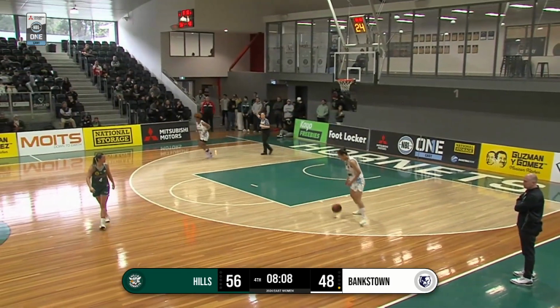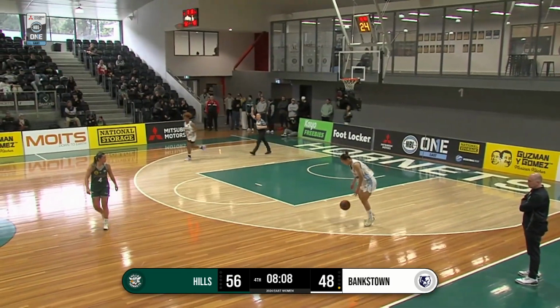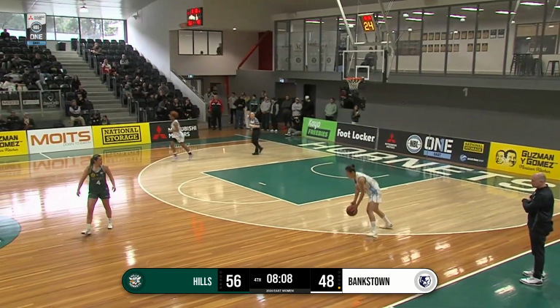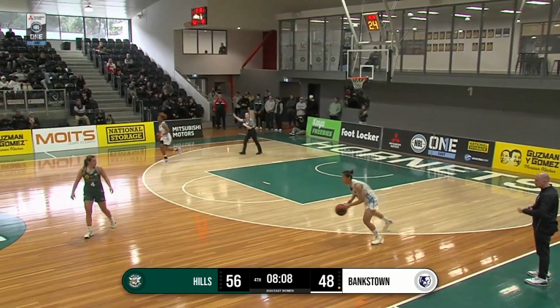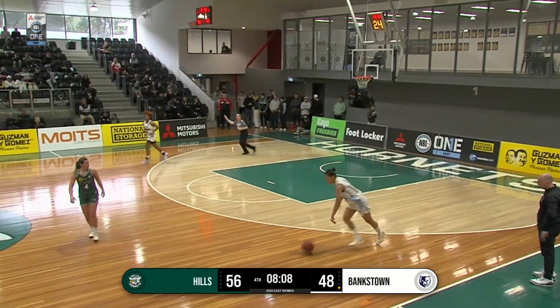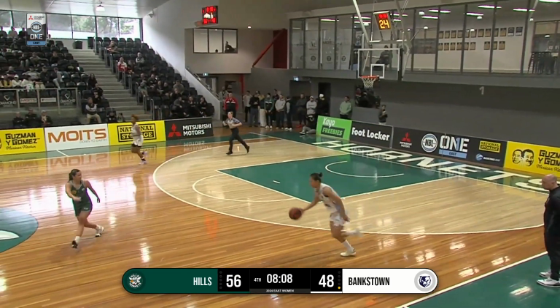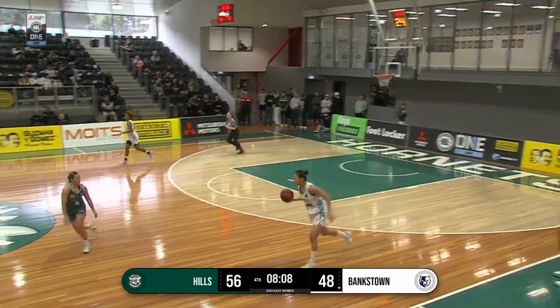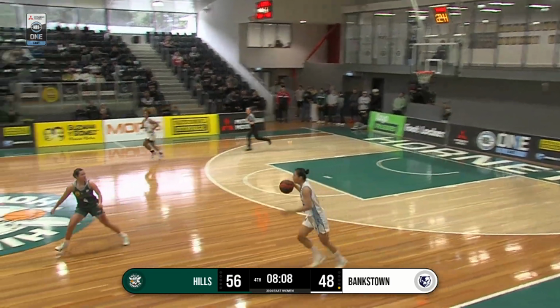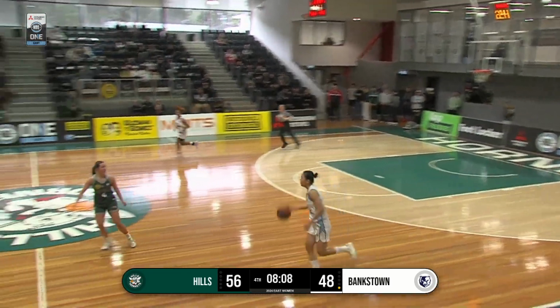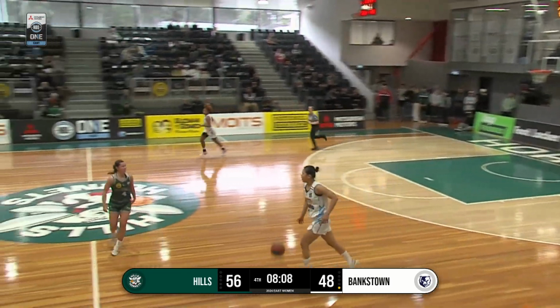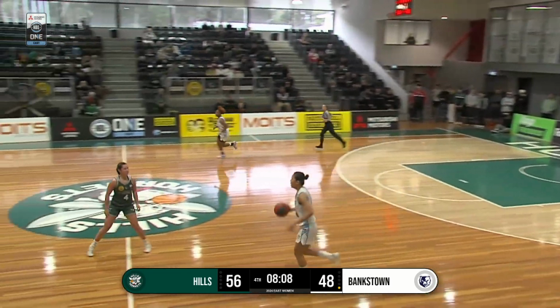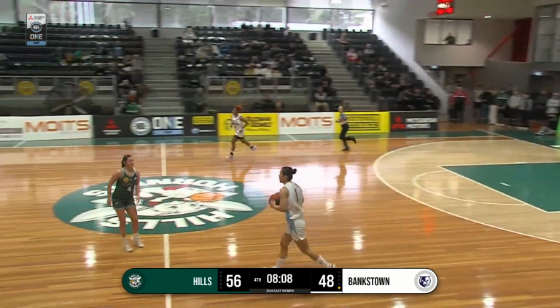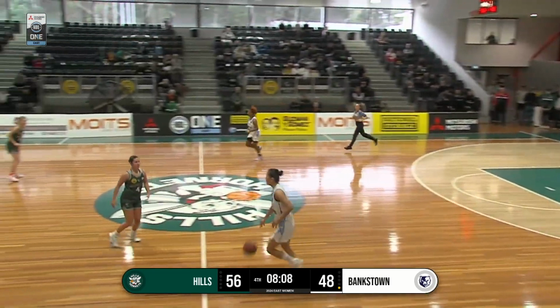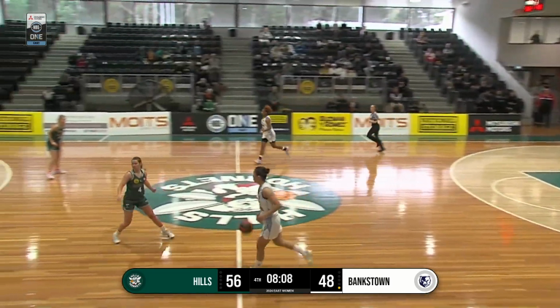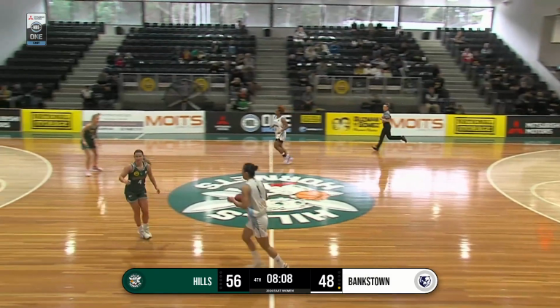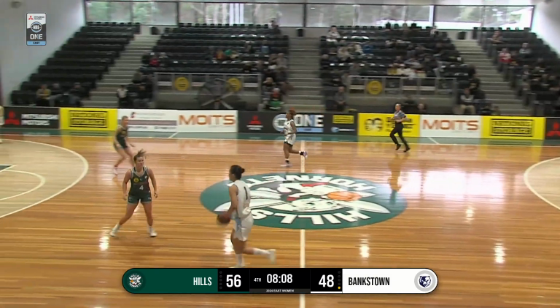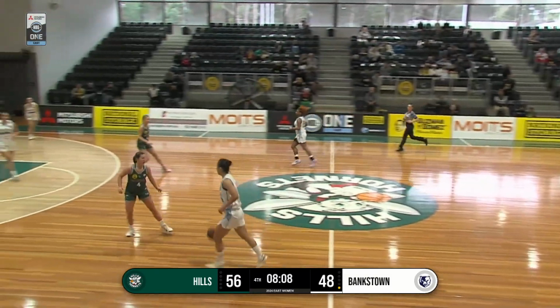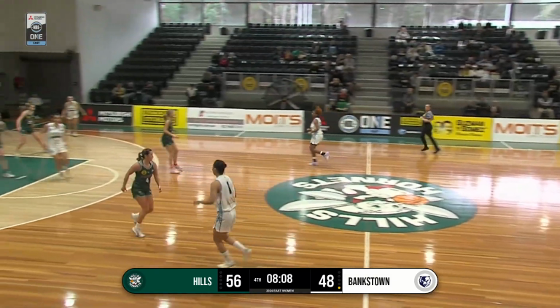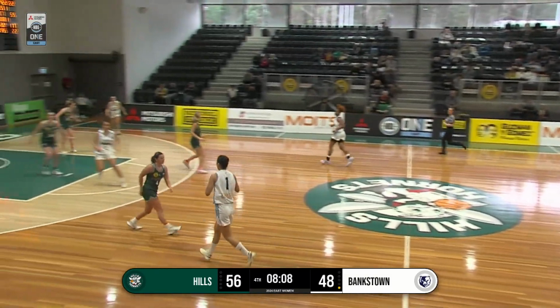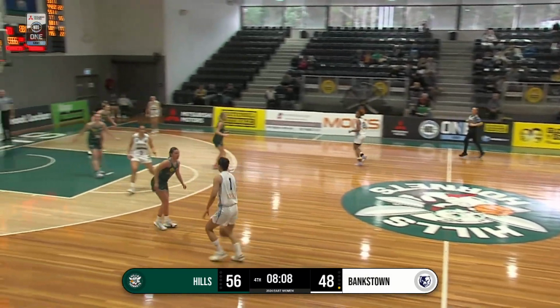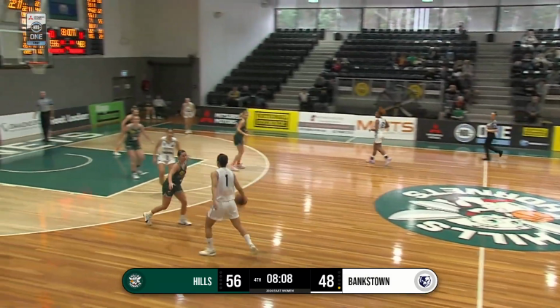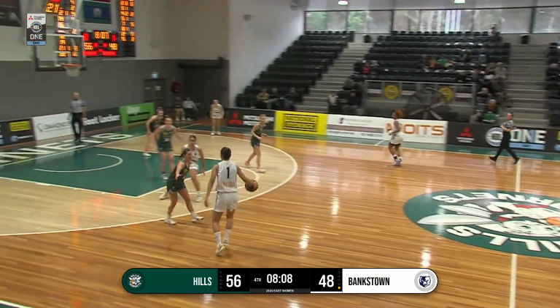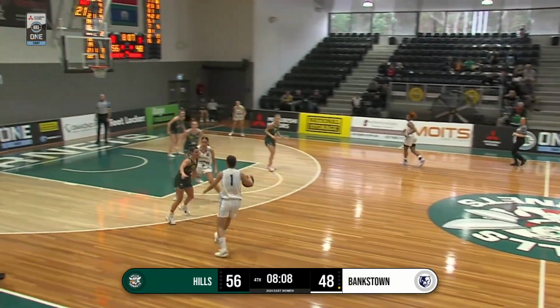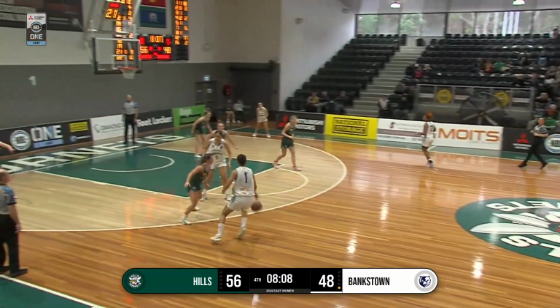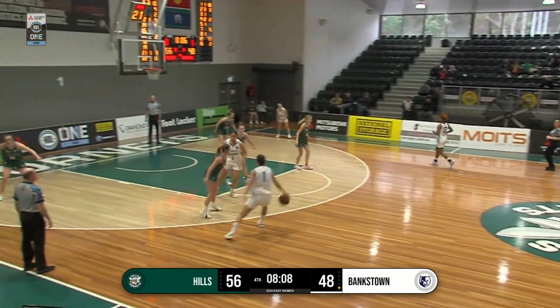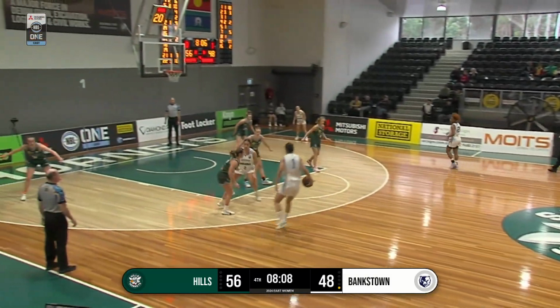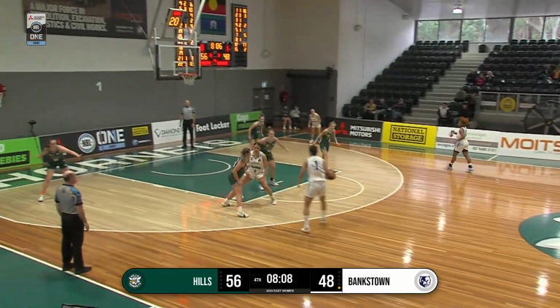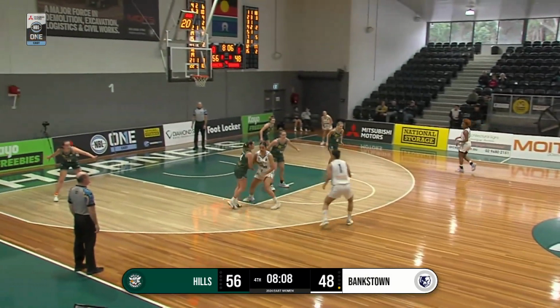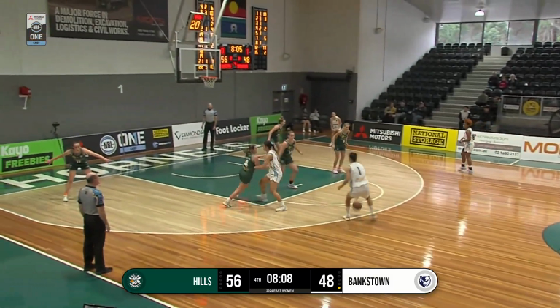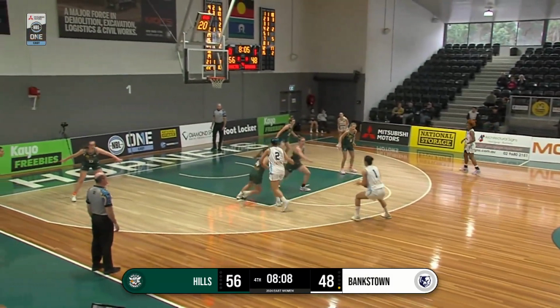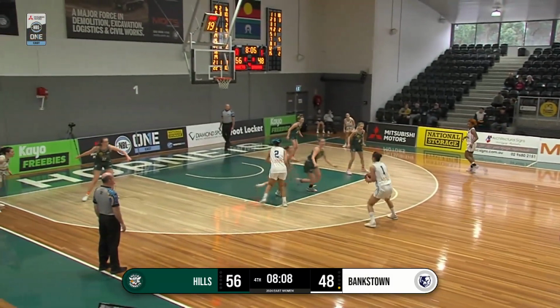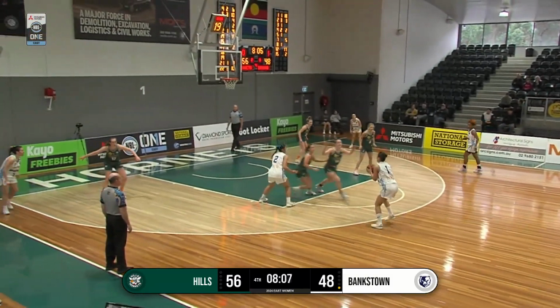Good to see Stryker back out there as well. She took a really hard fall, didn't she? Yeah, she did — that really hurt. So she's tough. Glad to see her back out there.